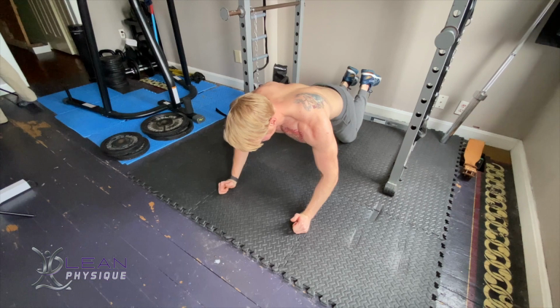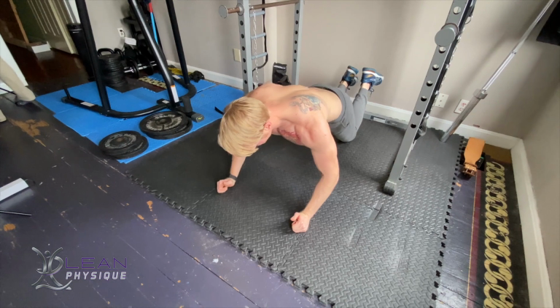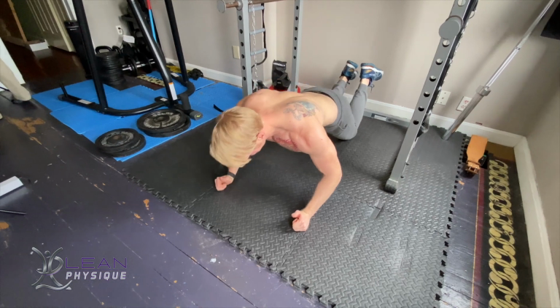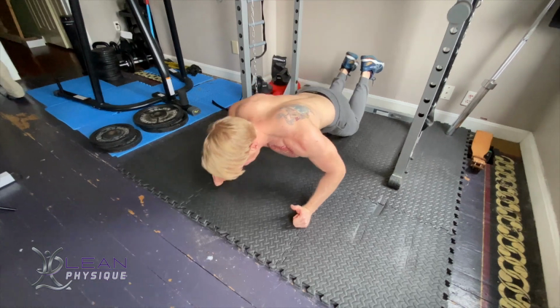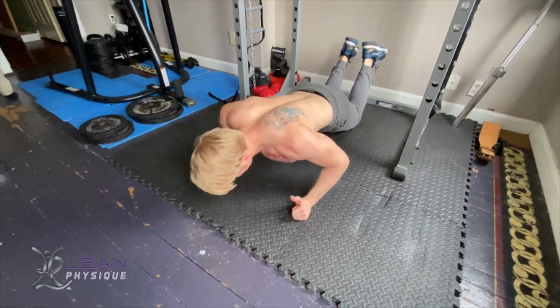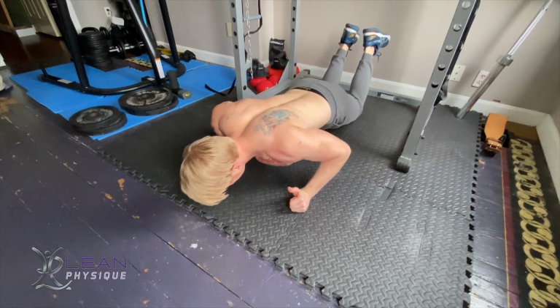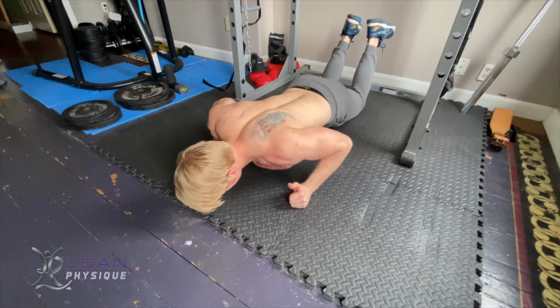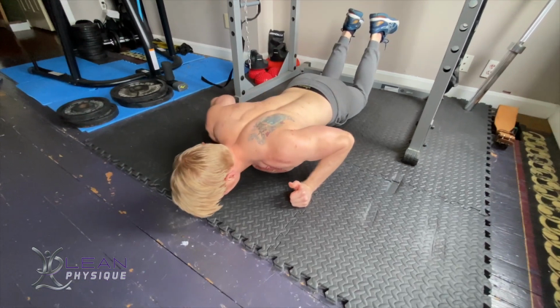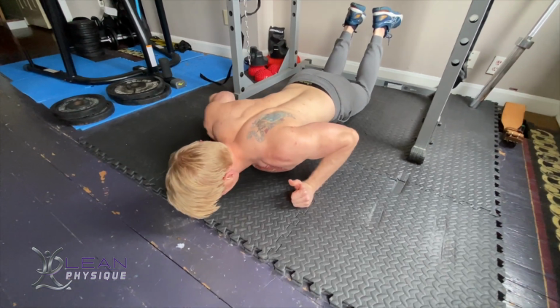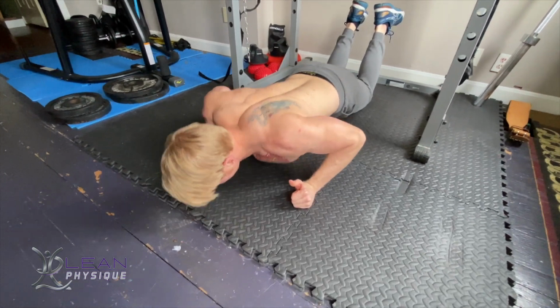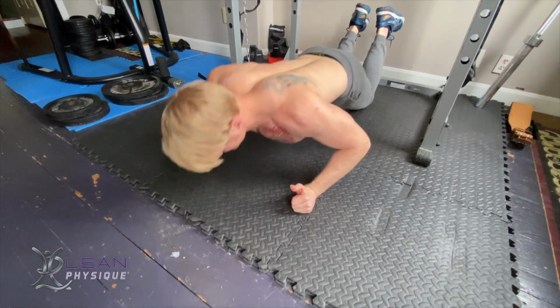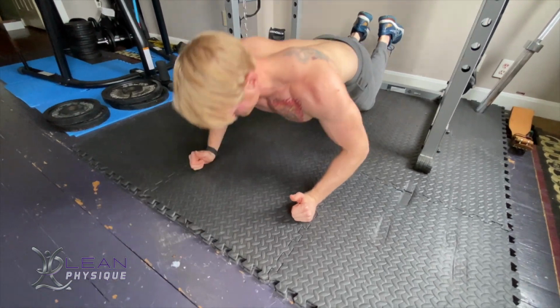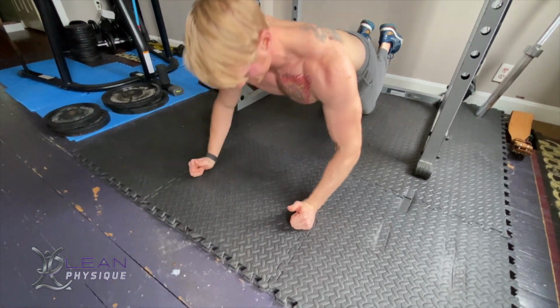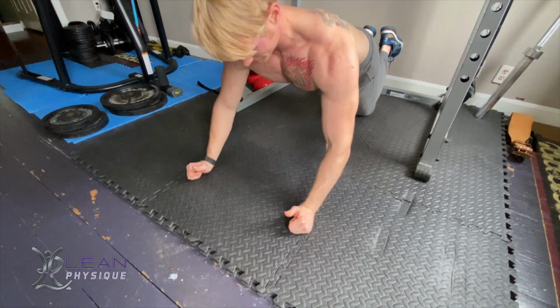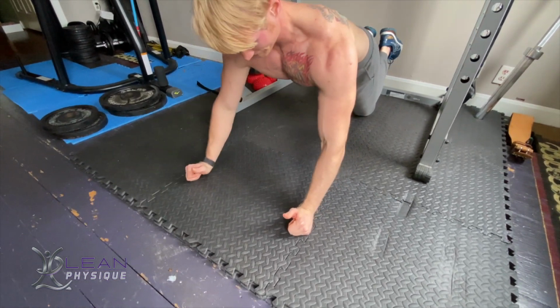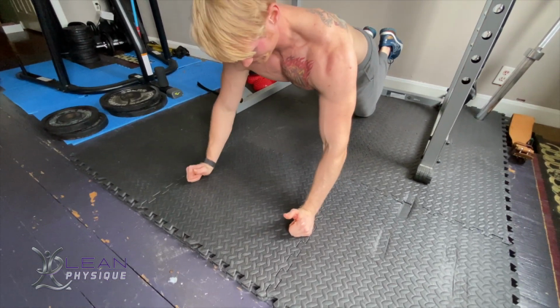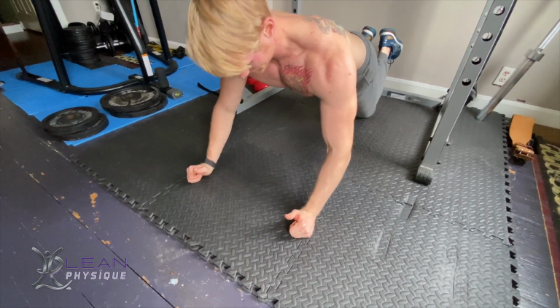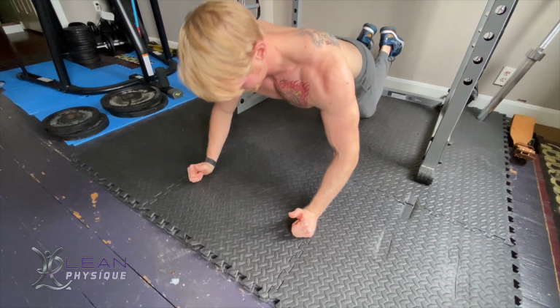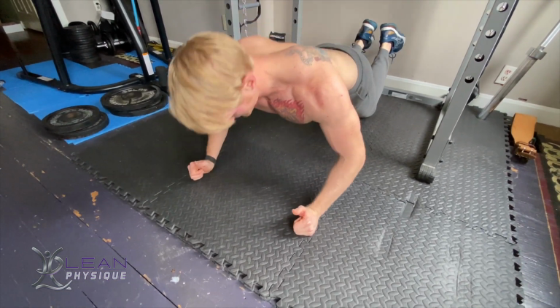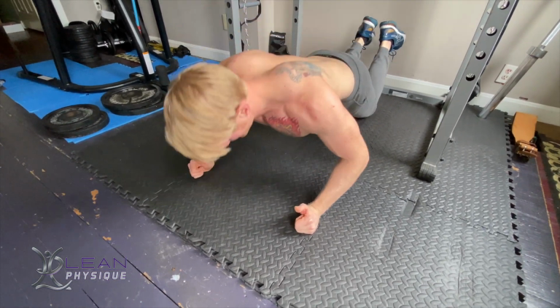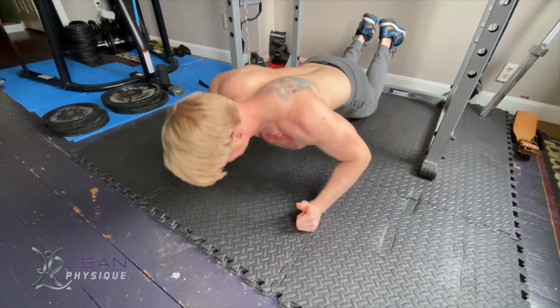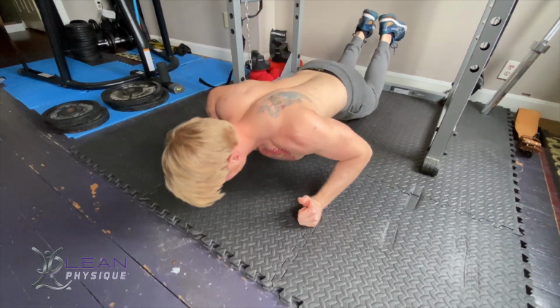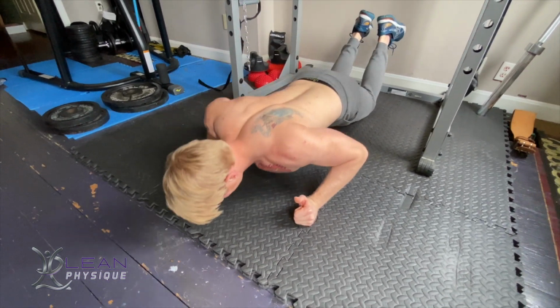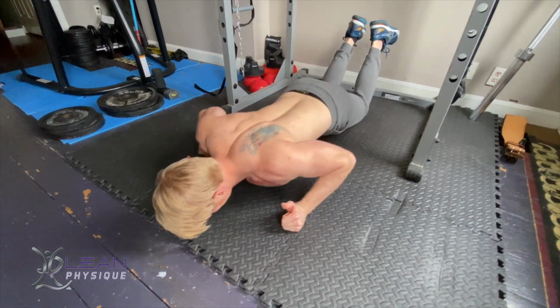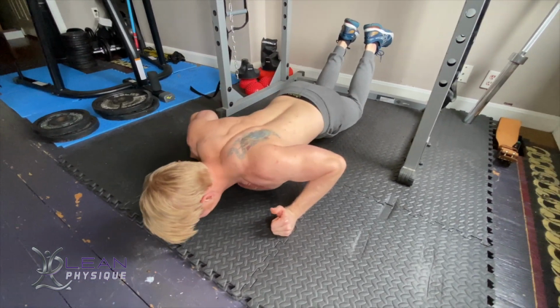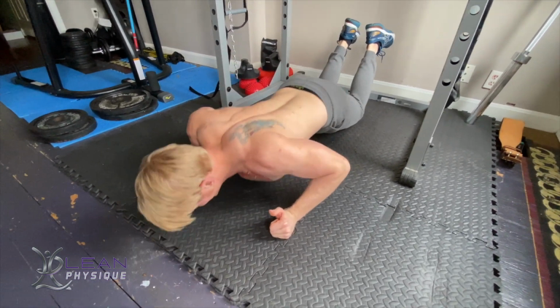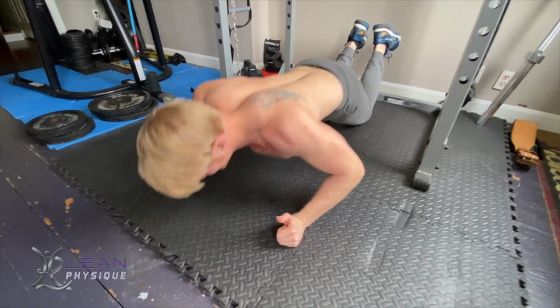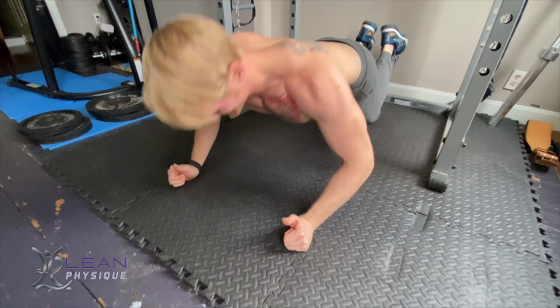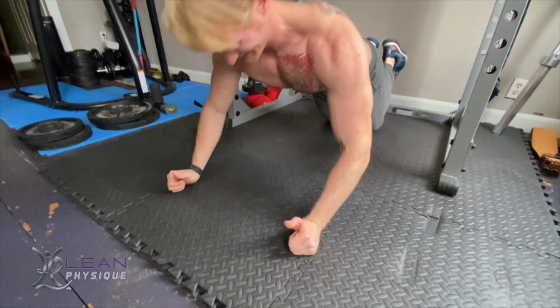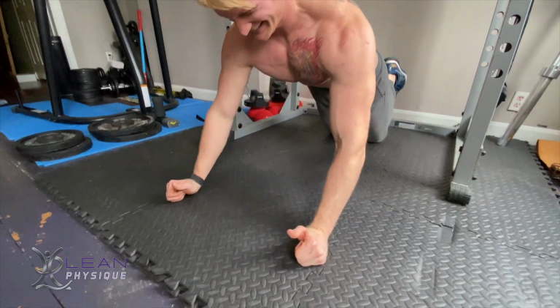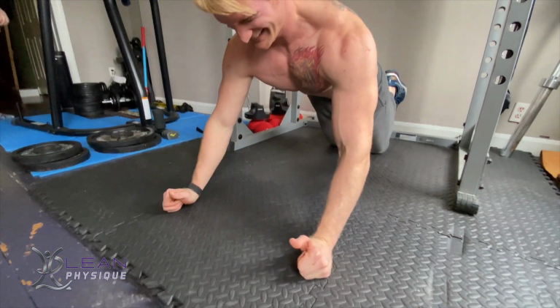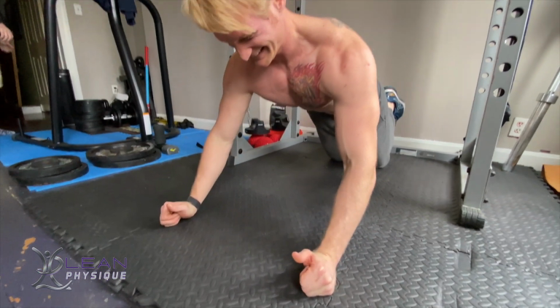Hello everyone, I'm John Kleinhans with leanphysique.com. Today we're going to be looking at the upper body exercise of a thumbs up push up.